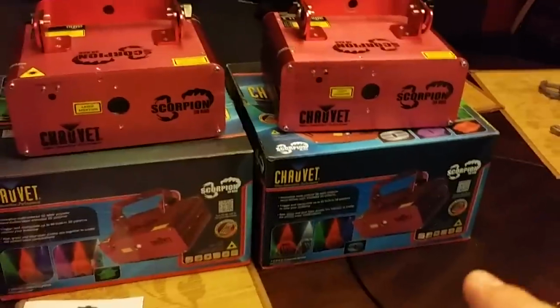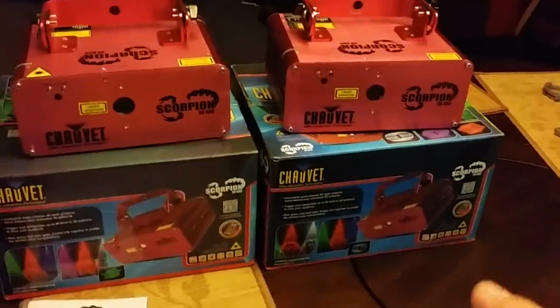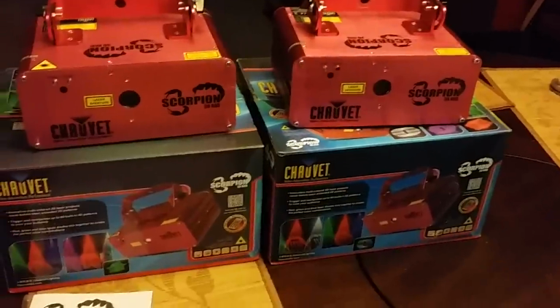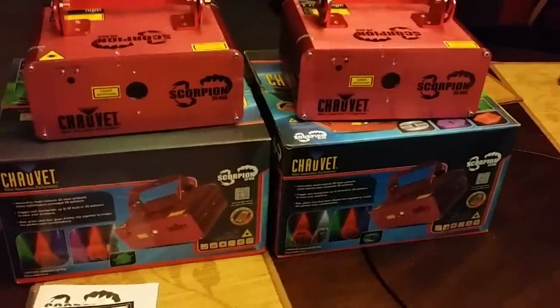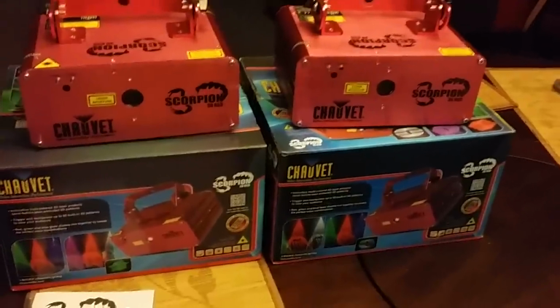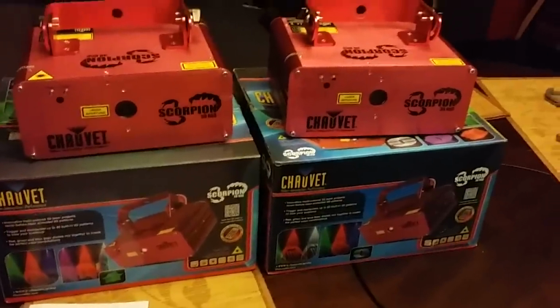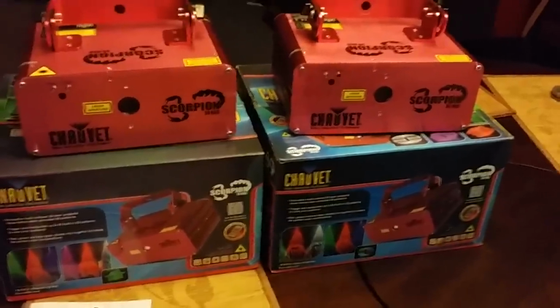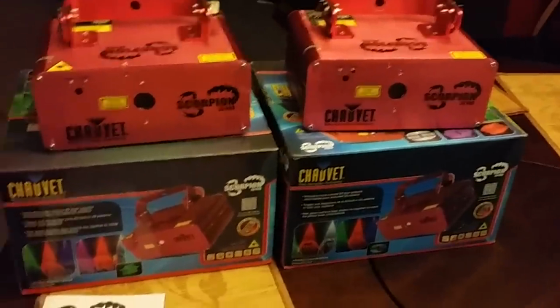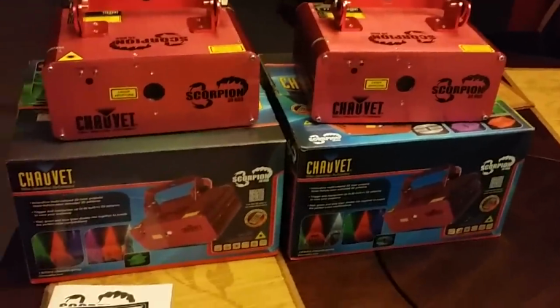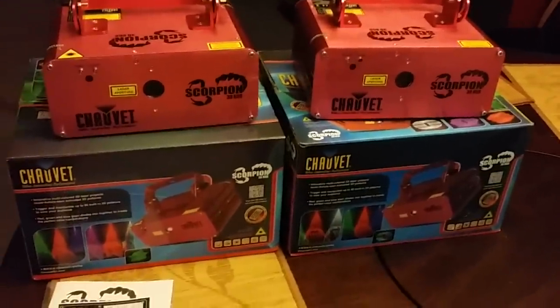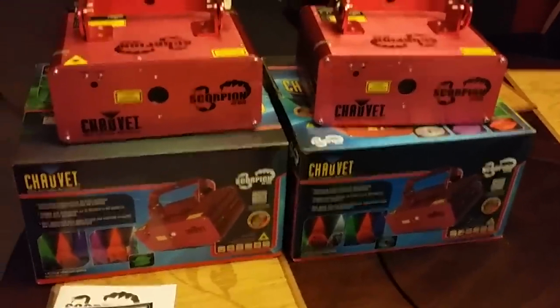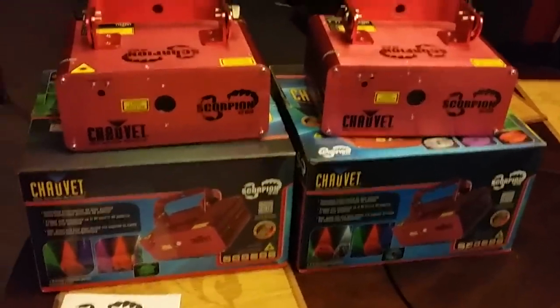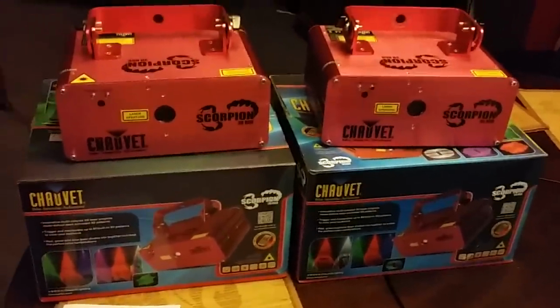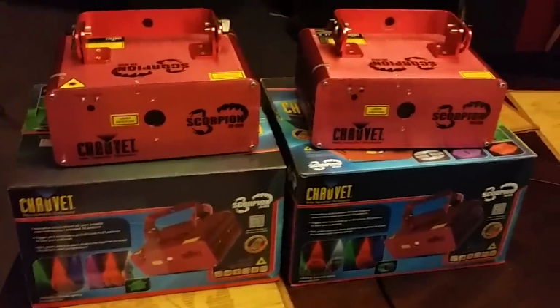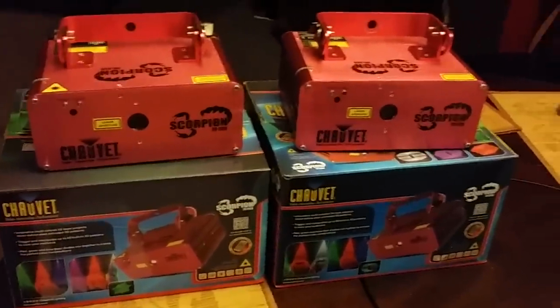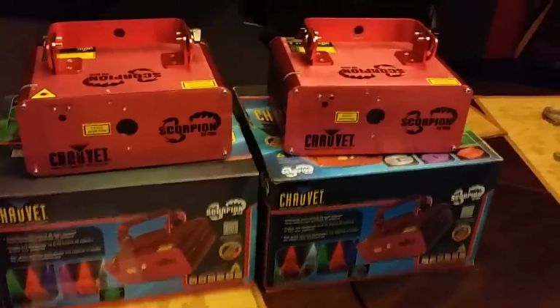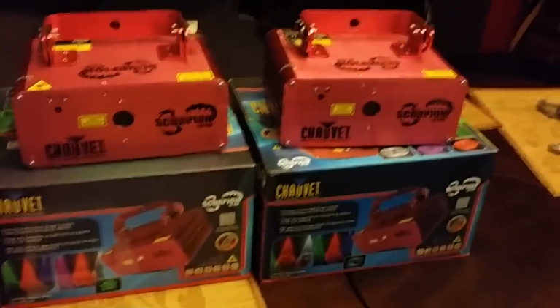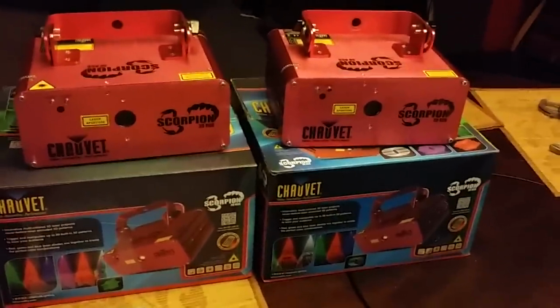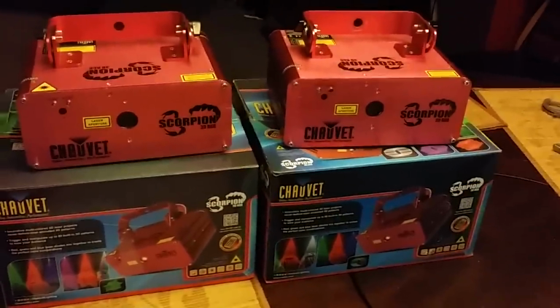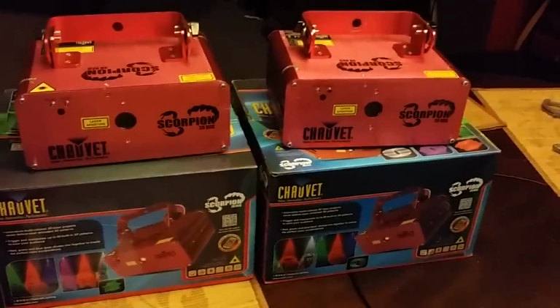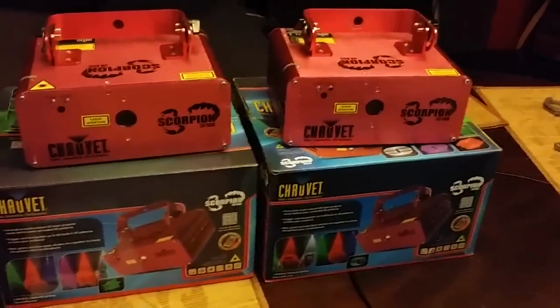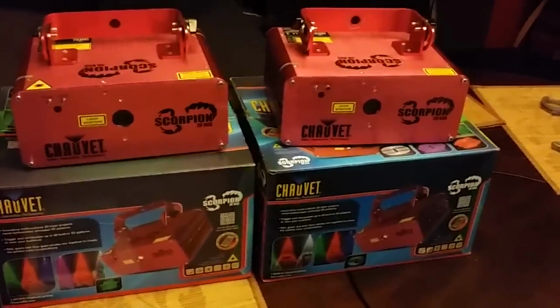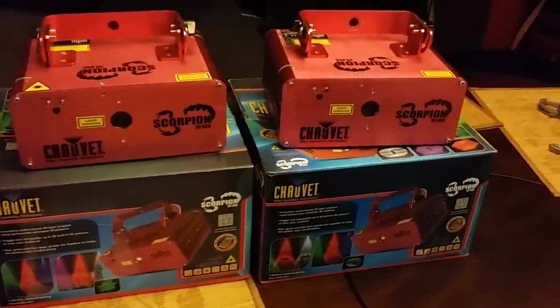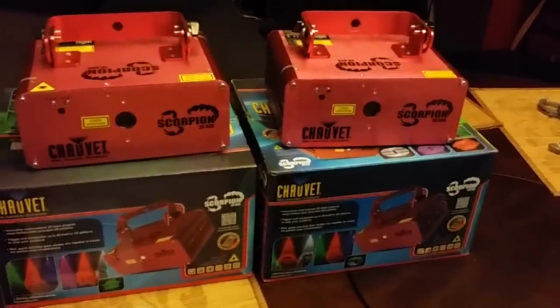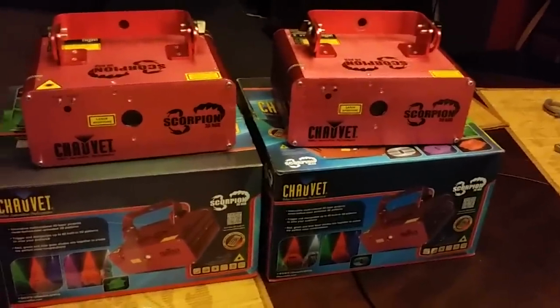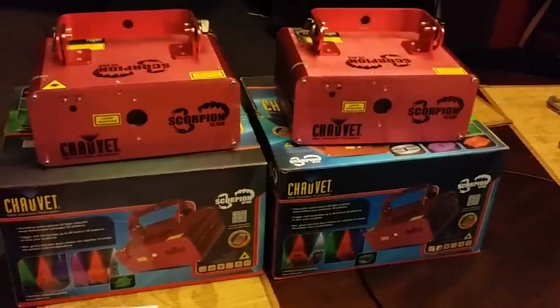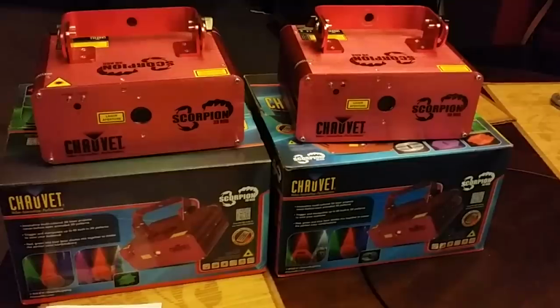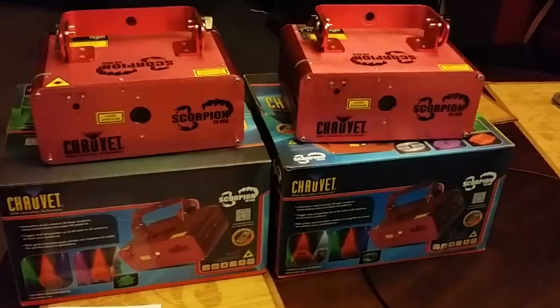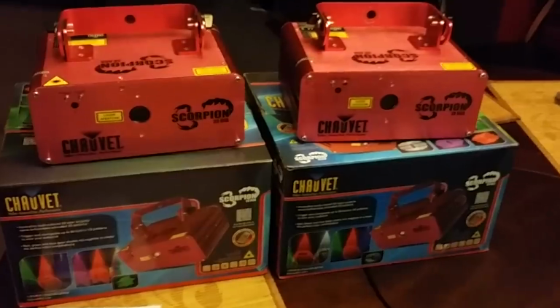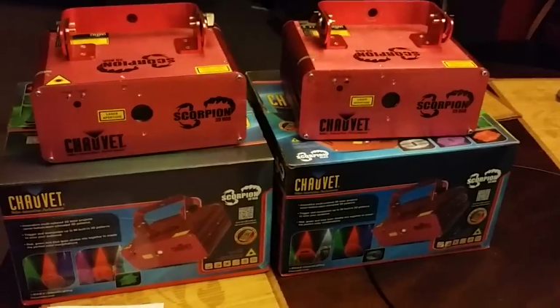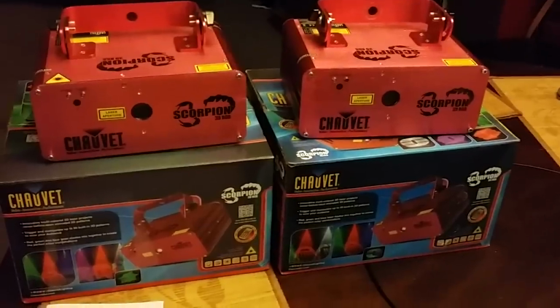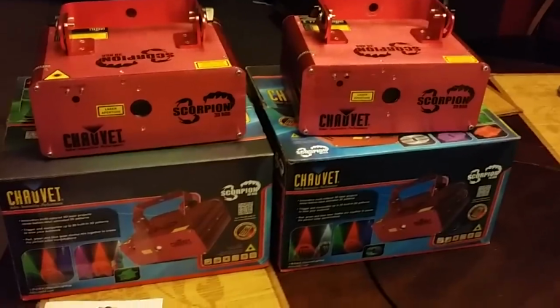These are DMX-able. If you don't want to run these in DMX, you don't have to. They run 80 patterns.